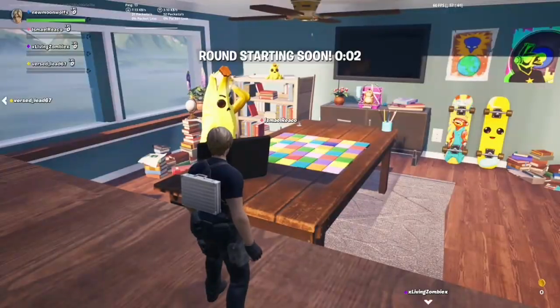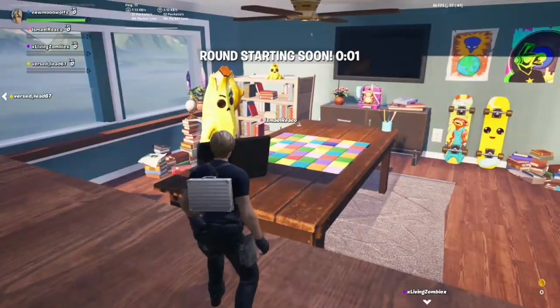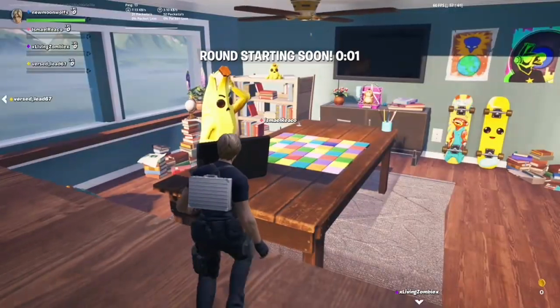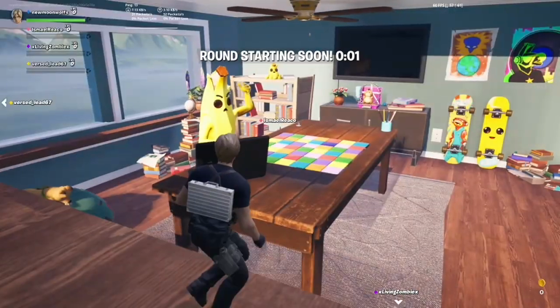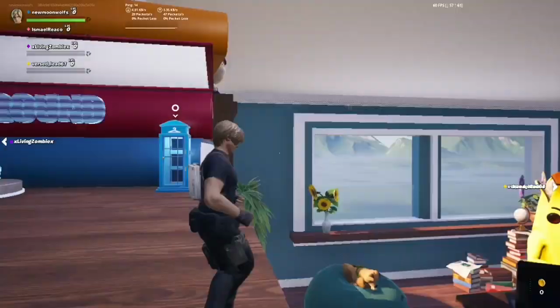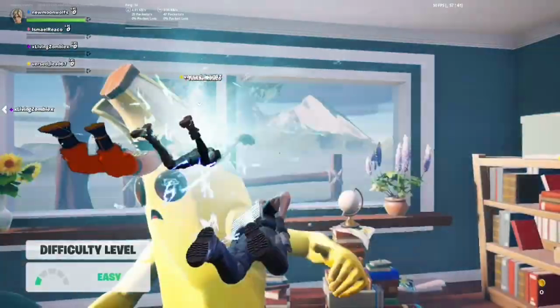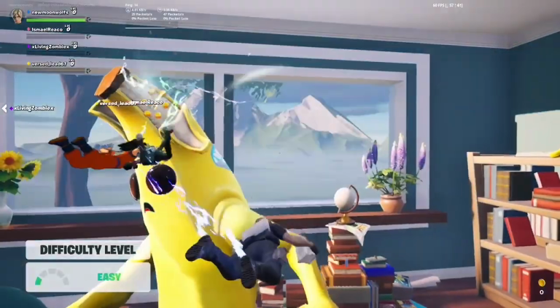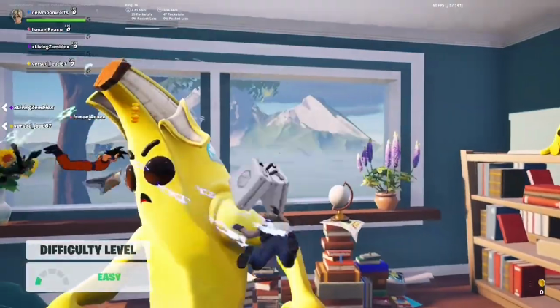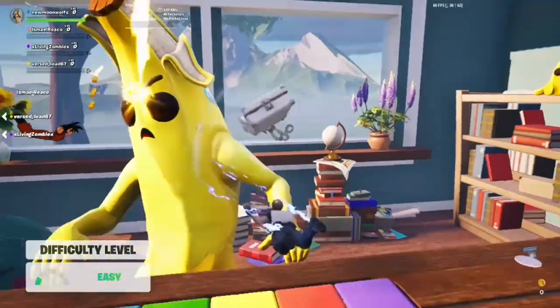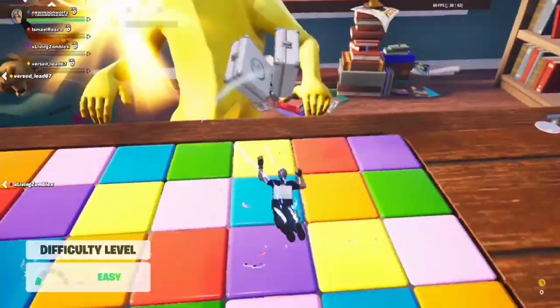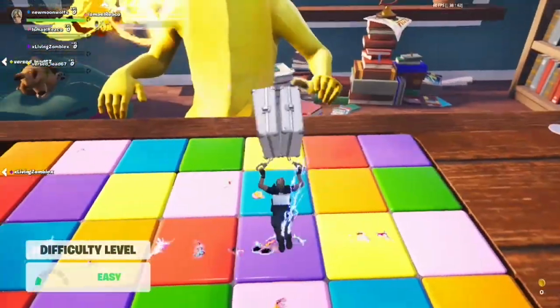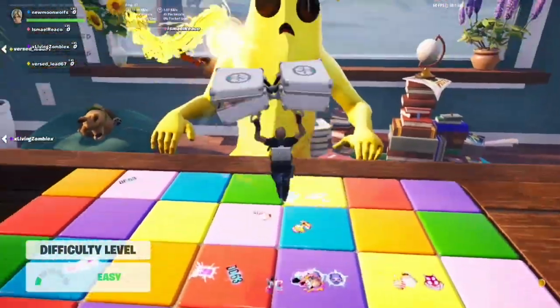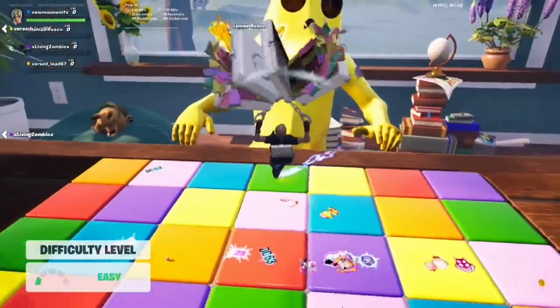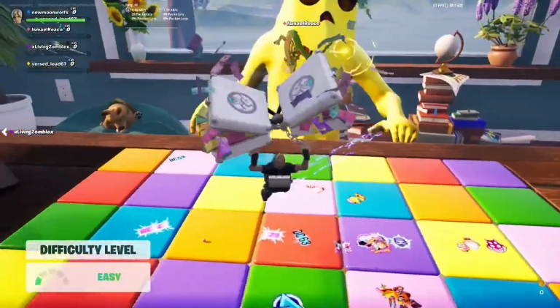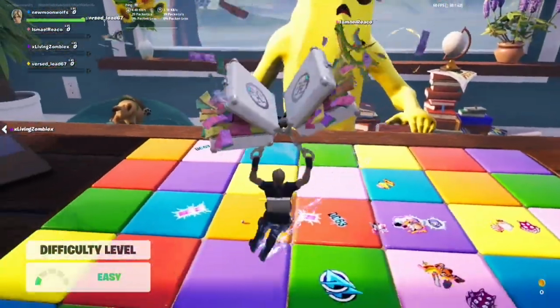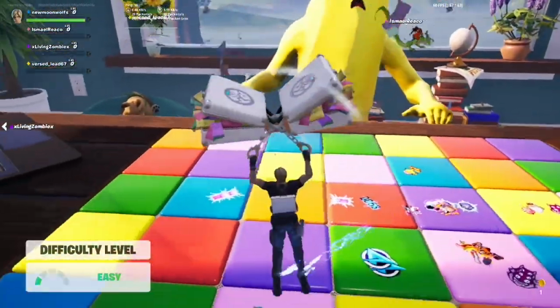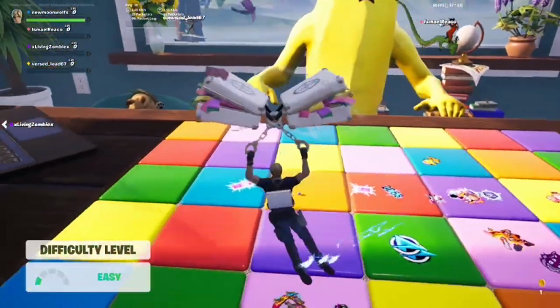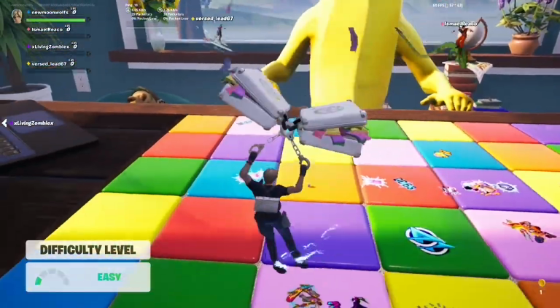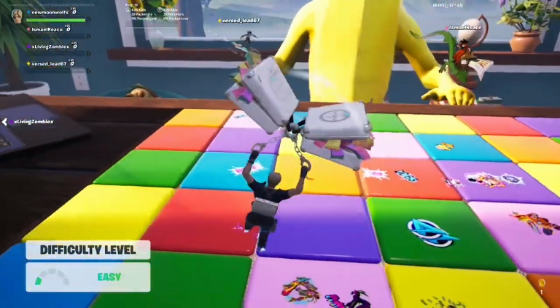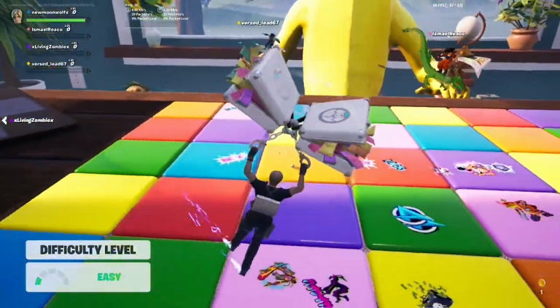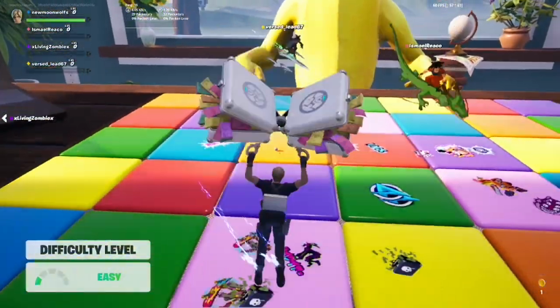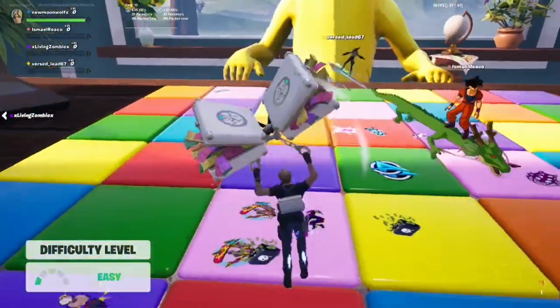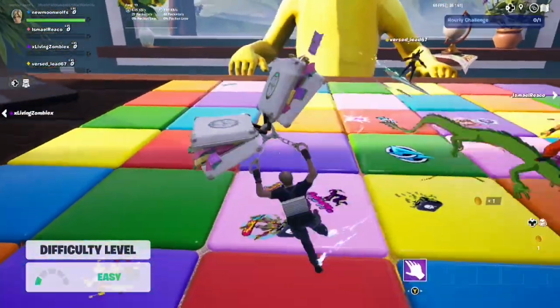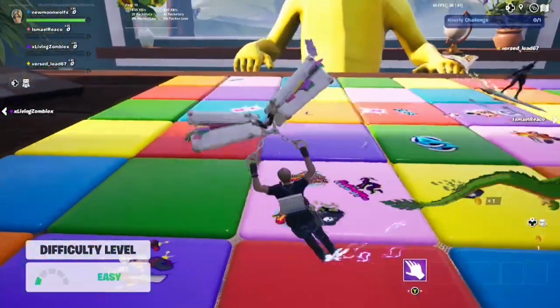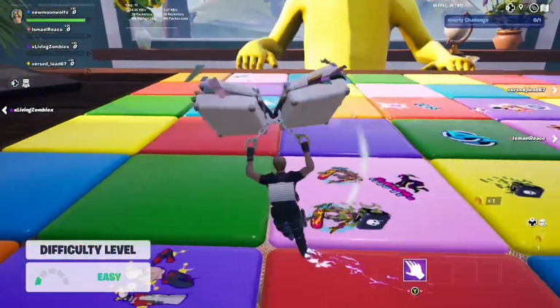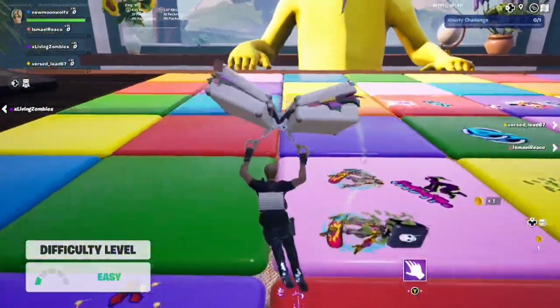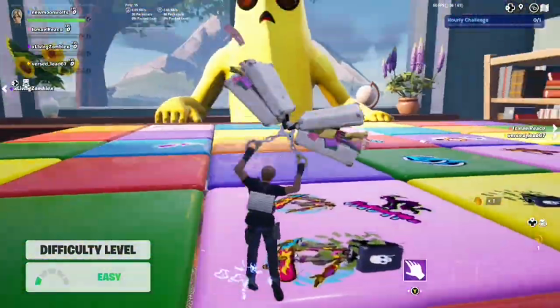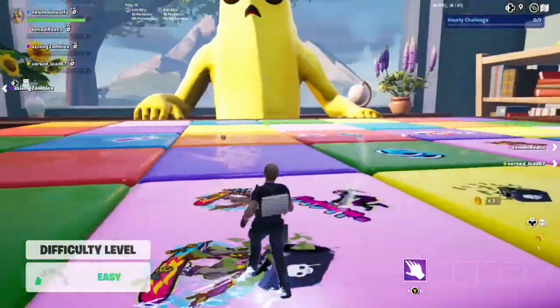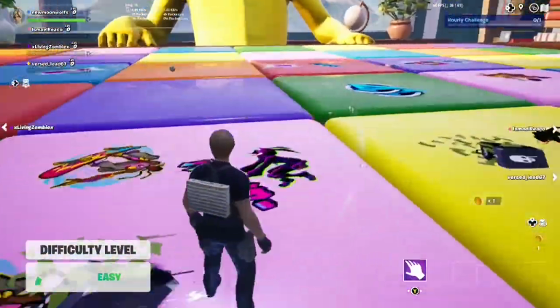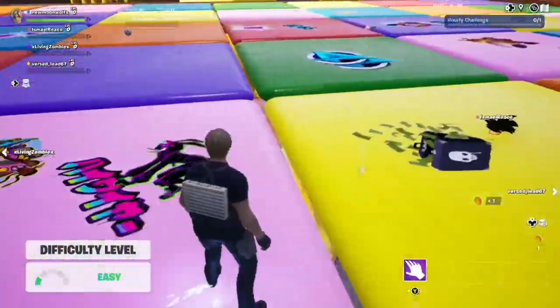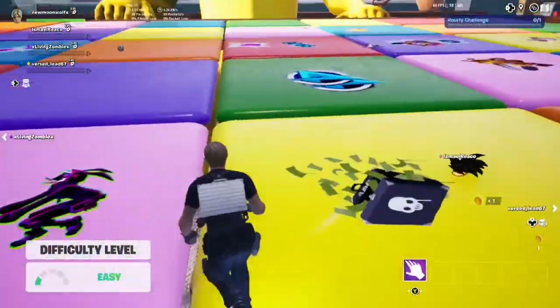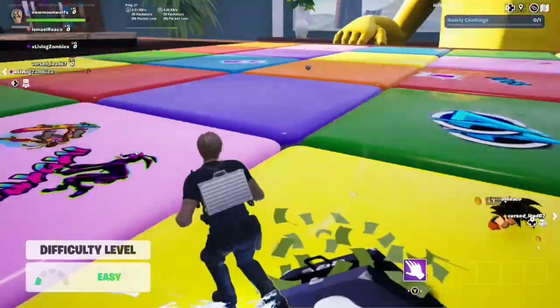Rules are simple: when I have this platform, the card gets picked, and you must be on that color before the other platforms fall down.